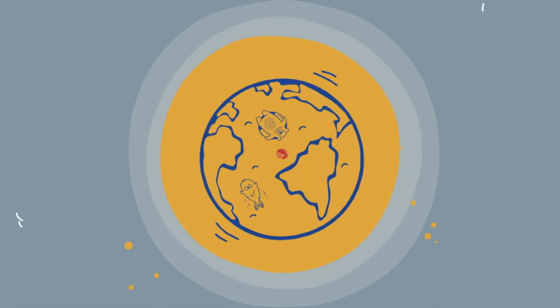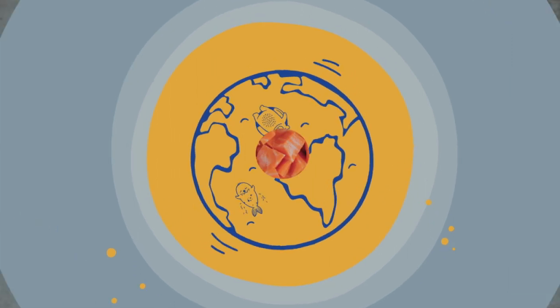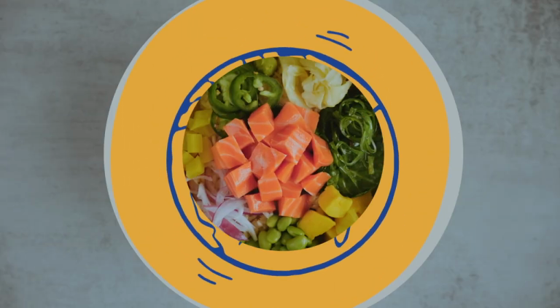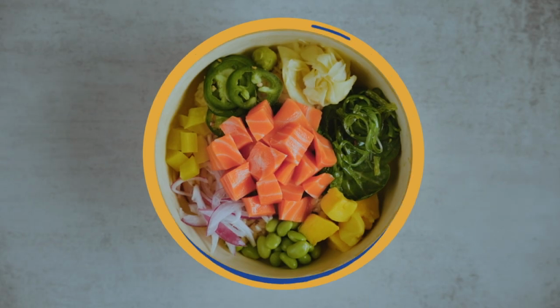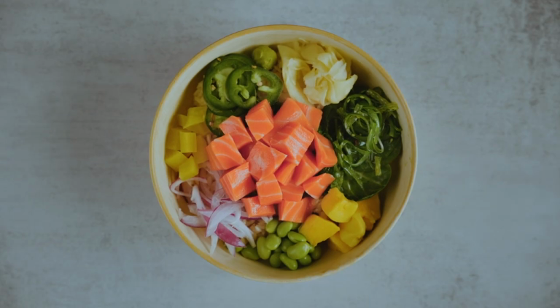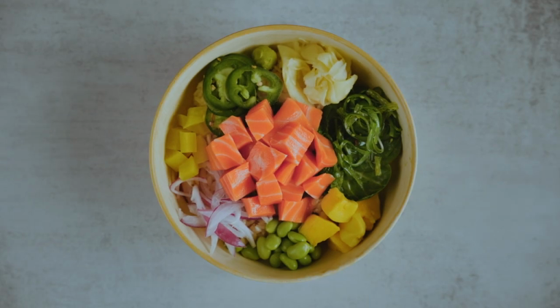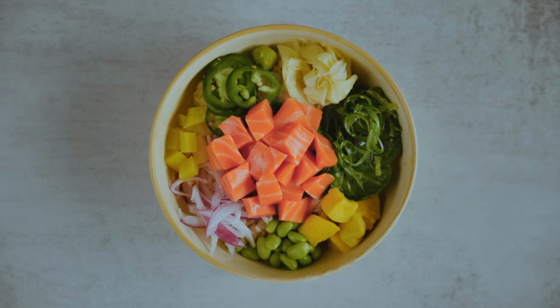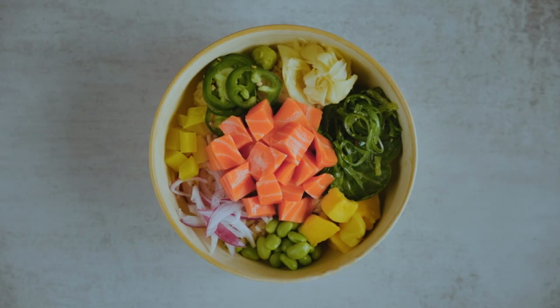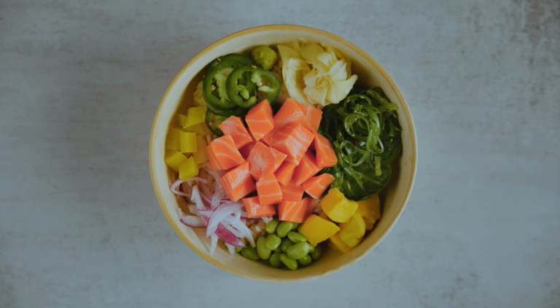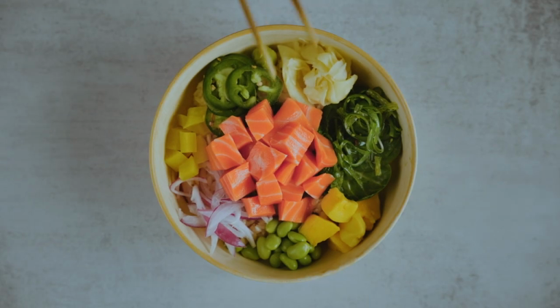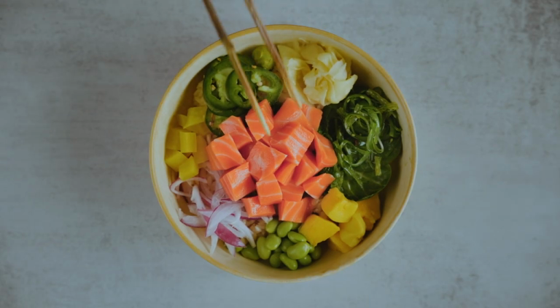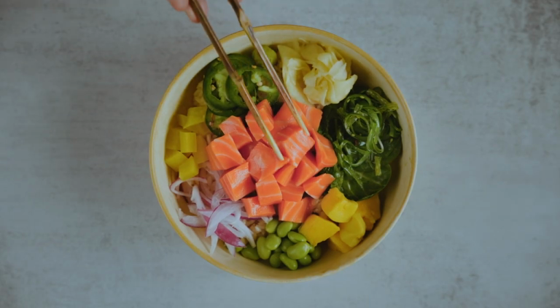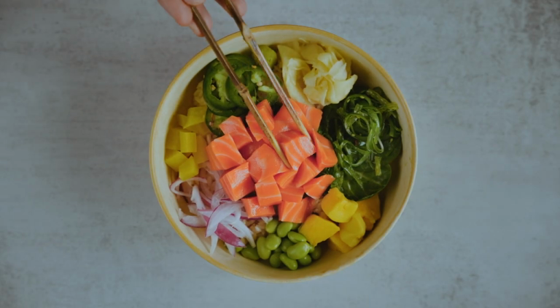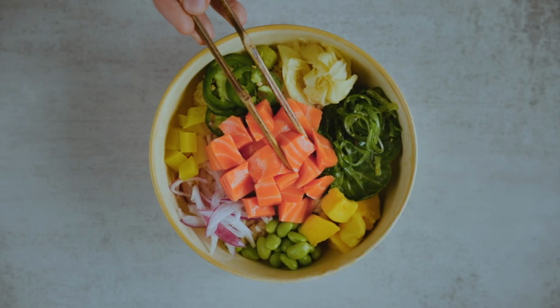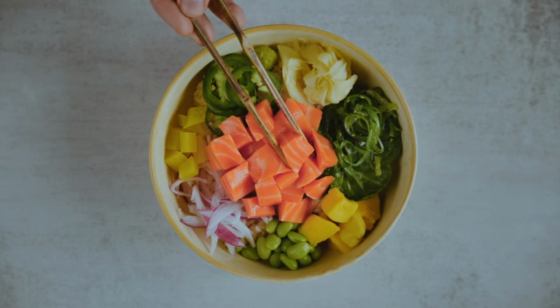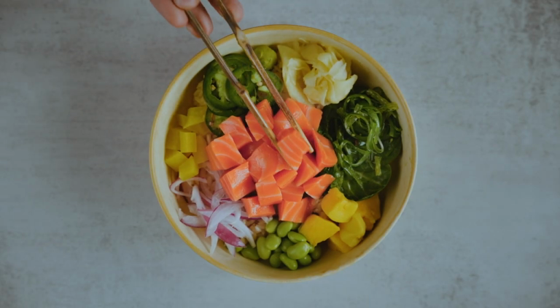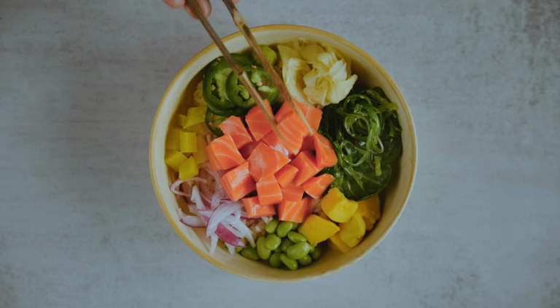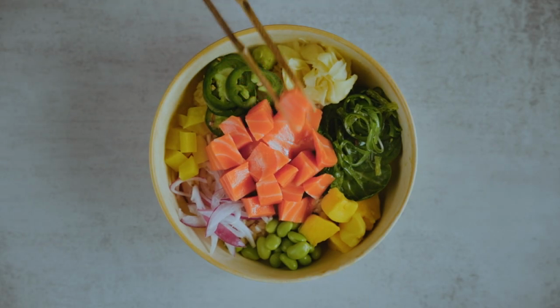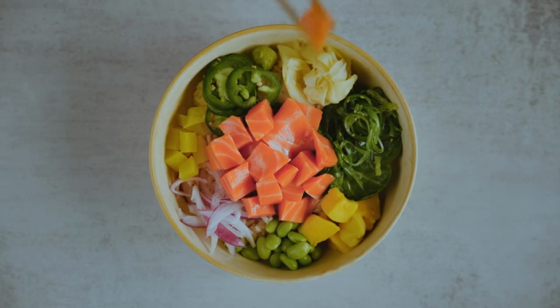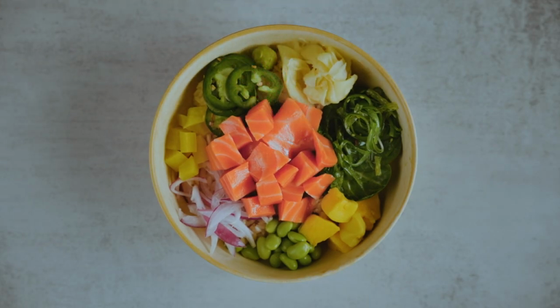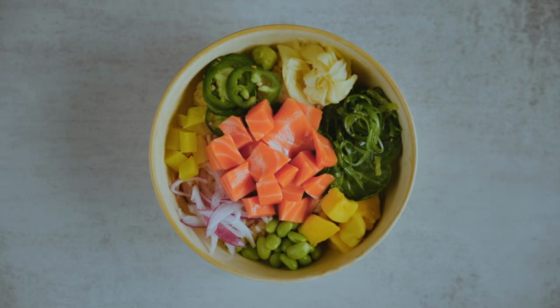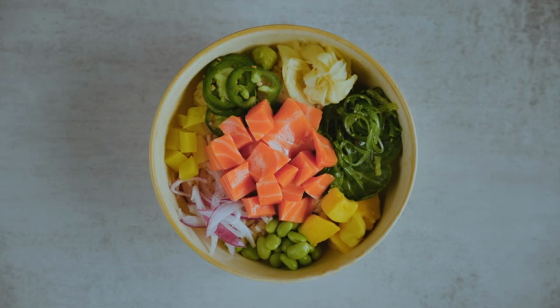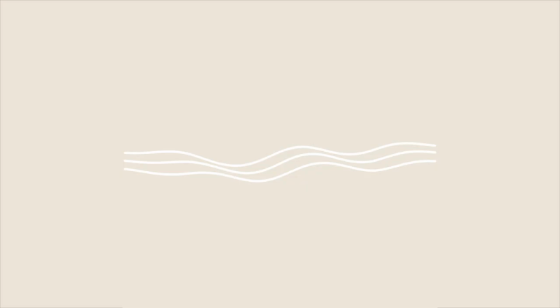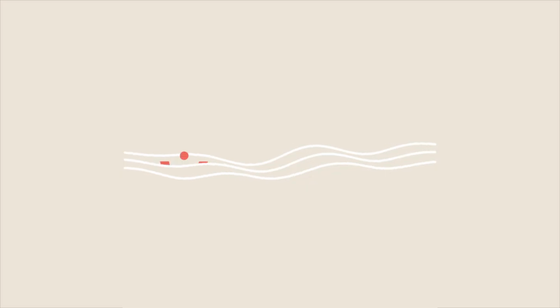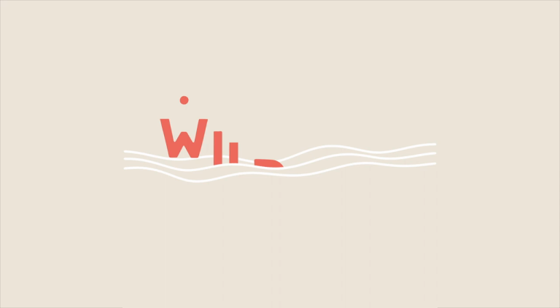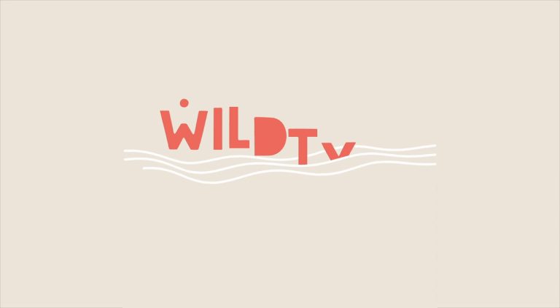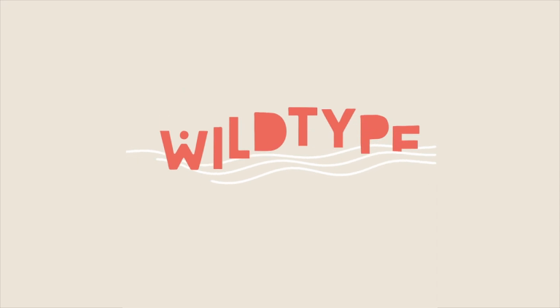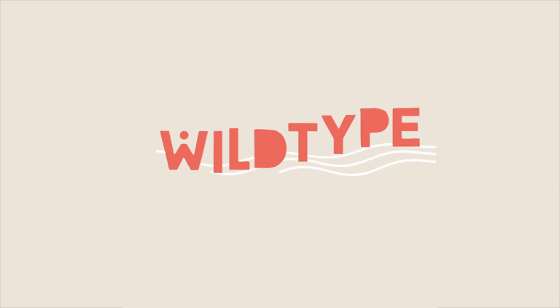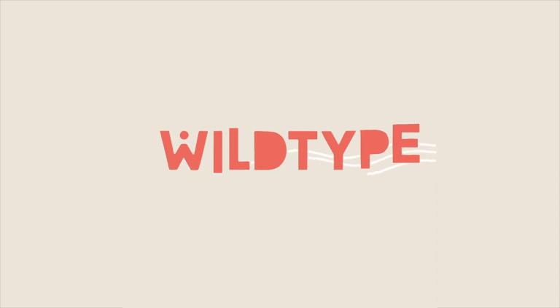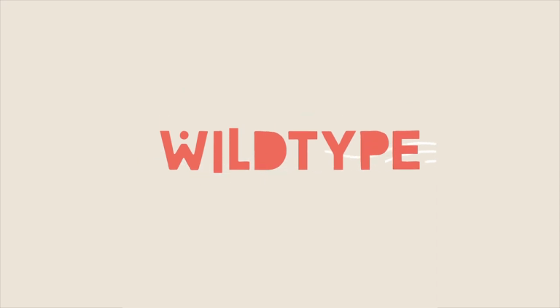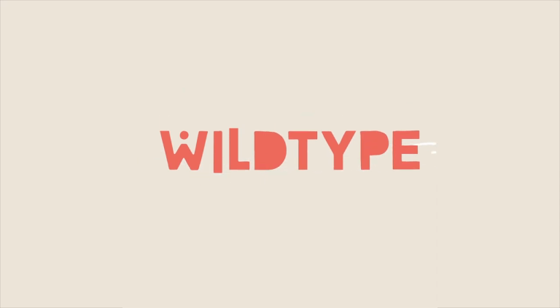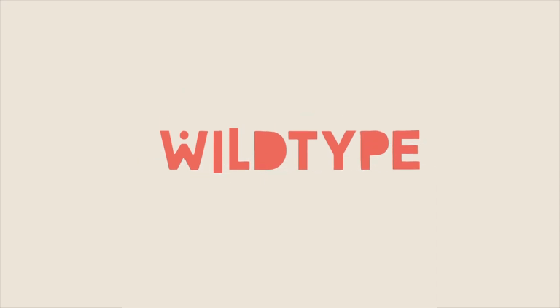Look at that. It's incredible. It's delicious. It's seafood without the sea.